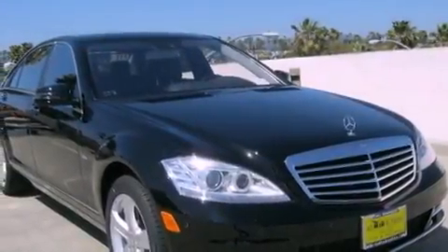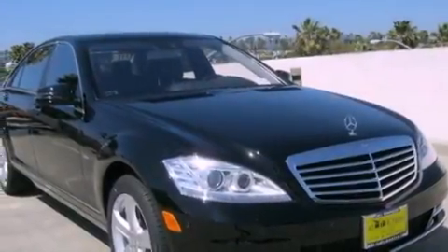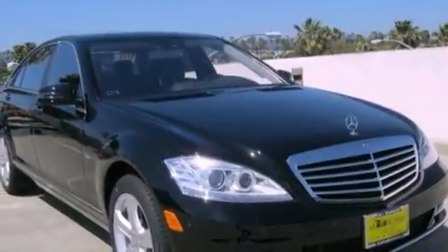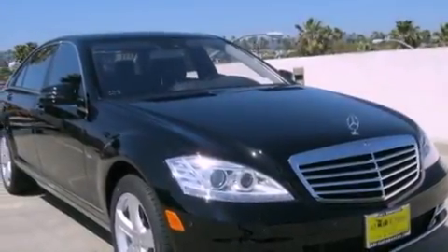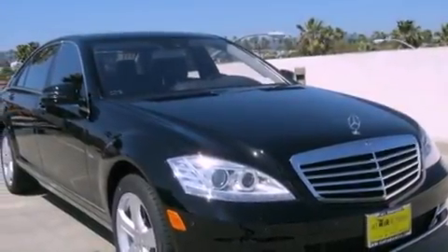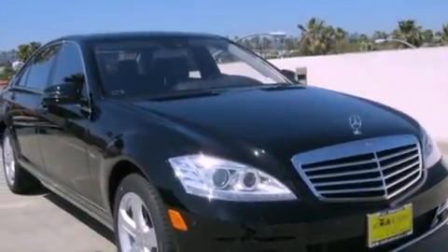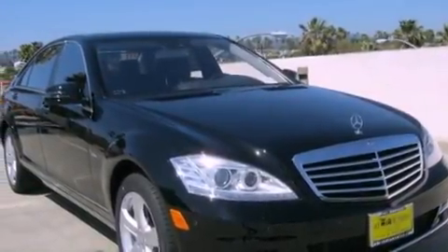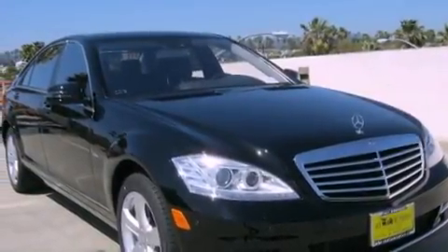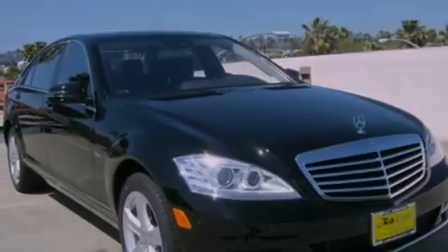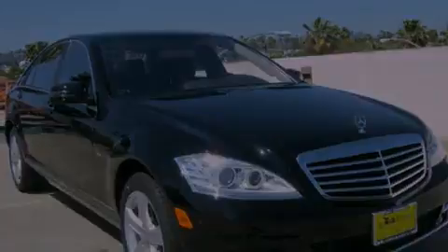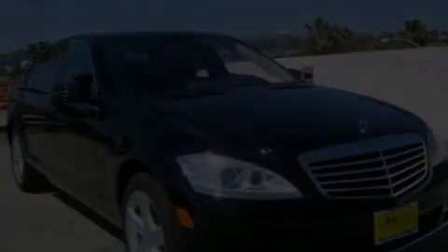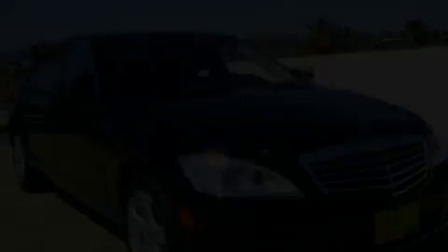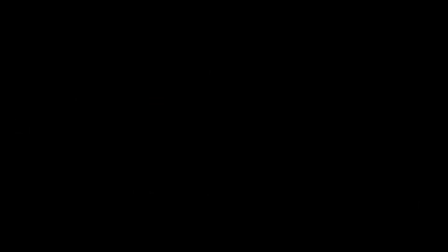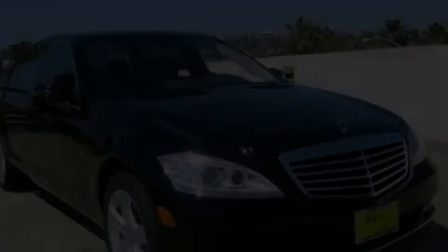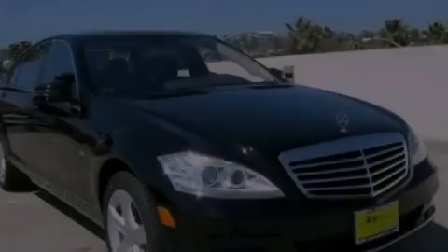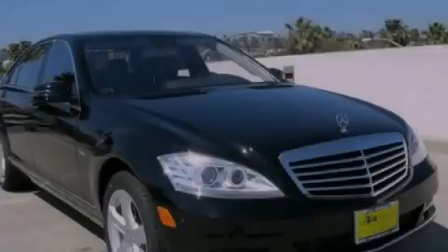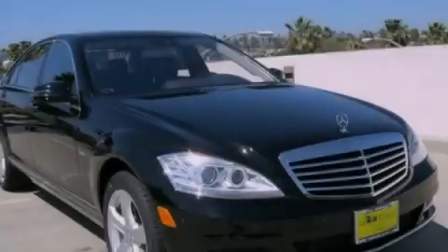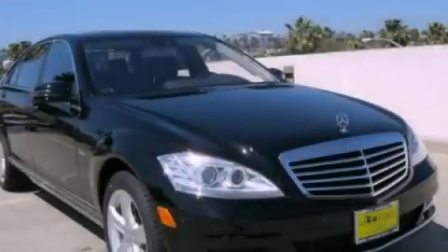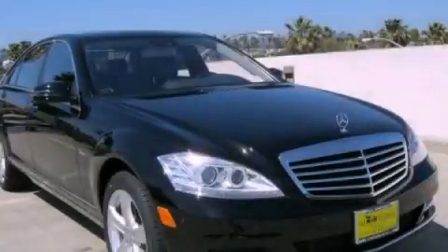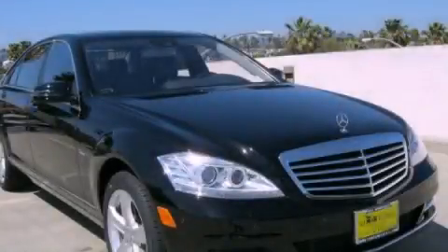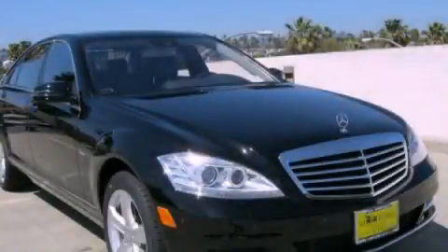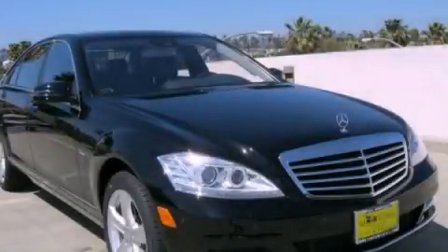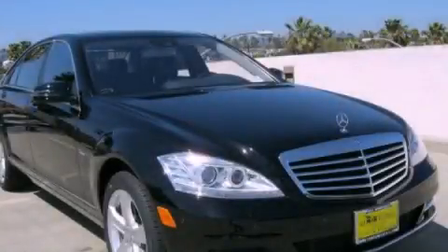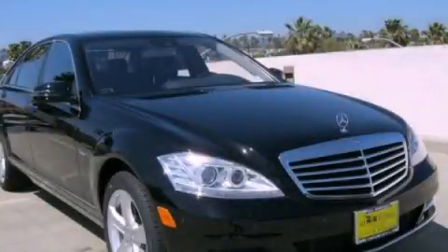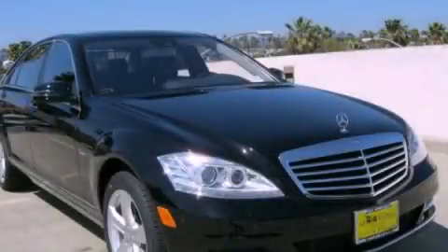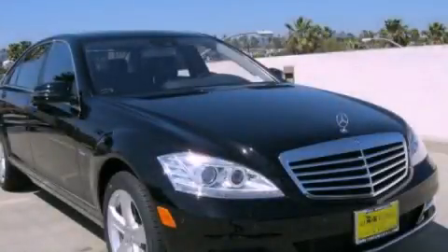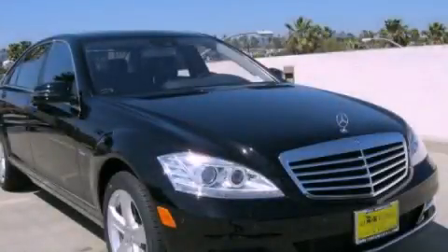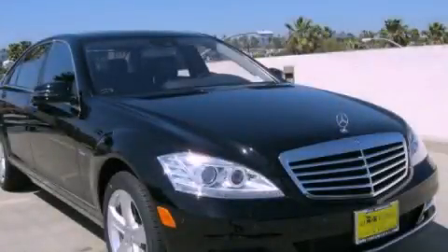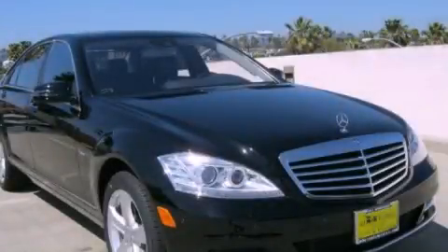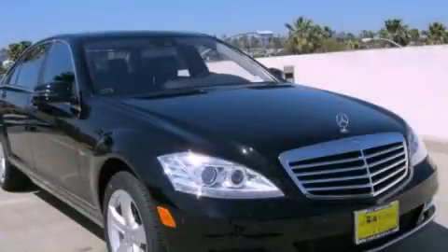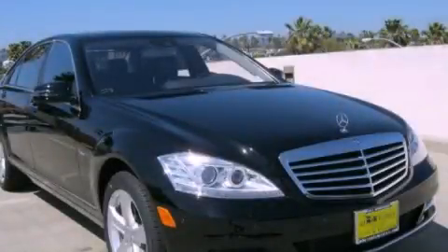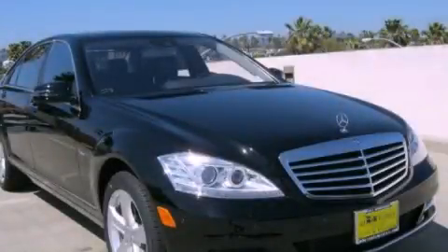Contact us today to schedule your opportunity to see this automobile in person. Thank you.